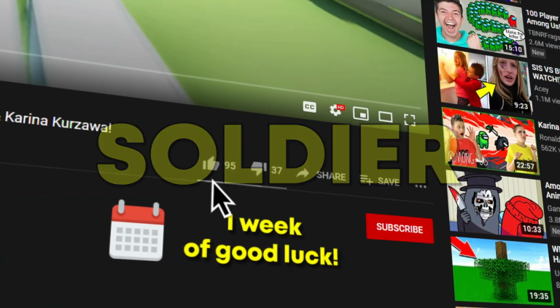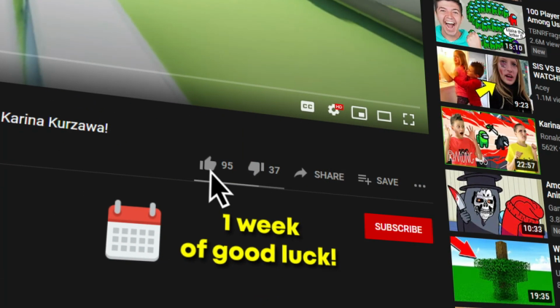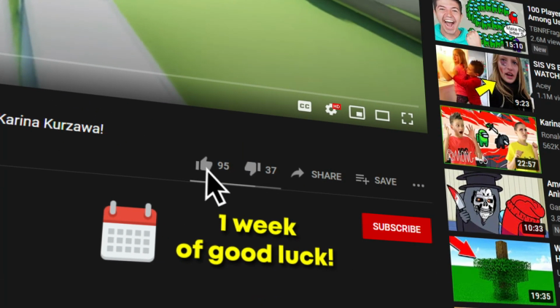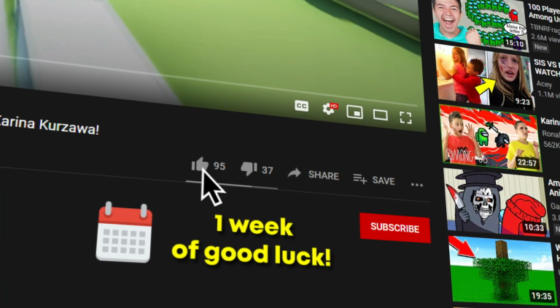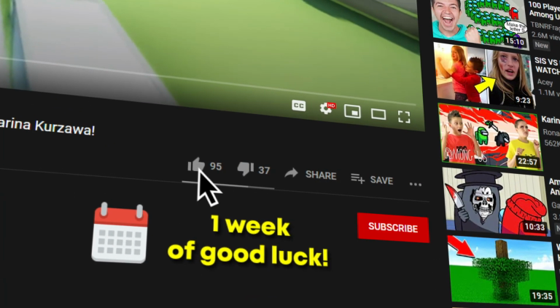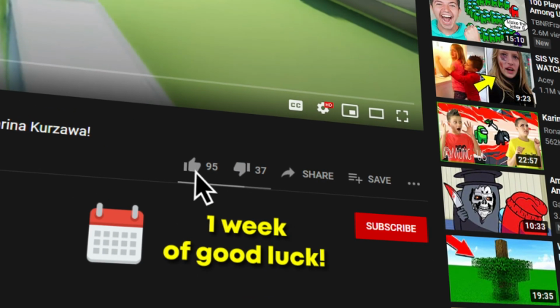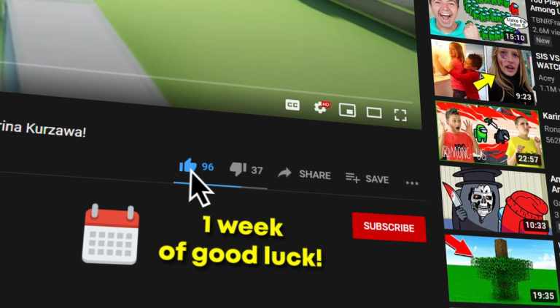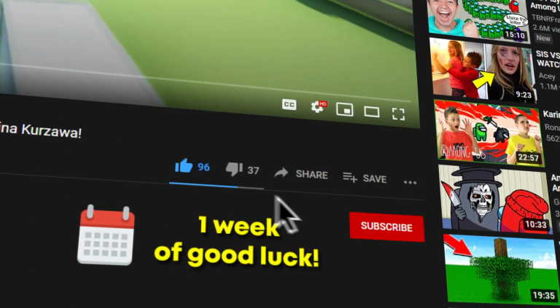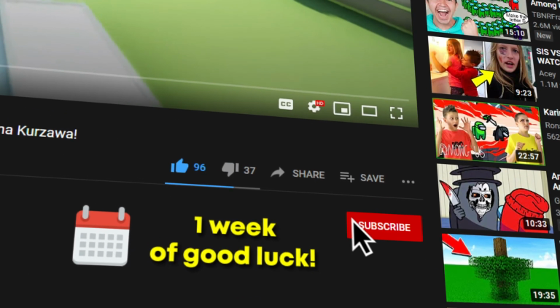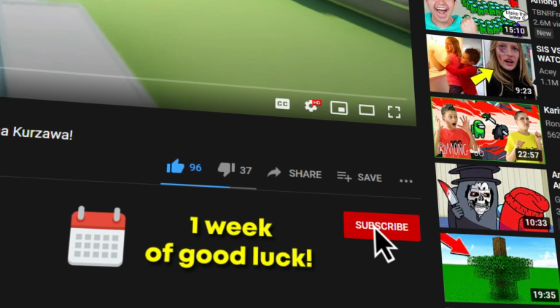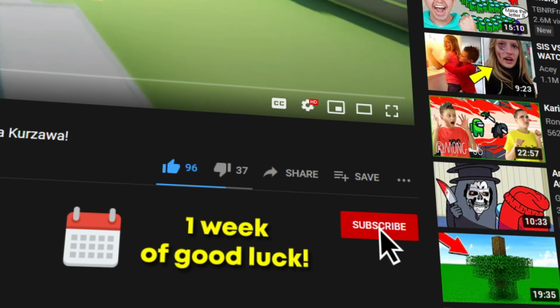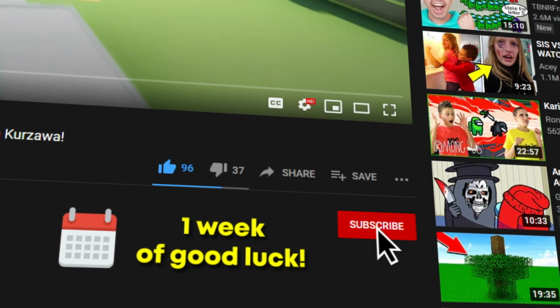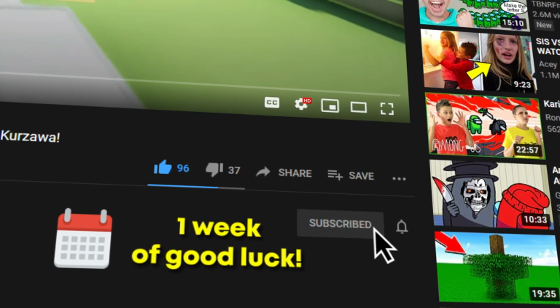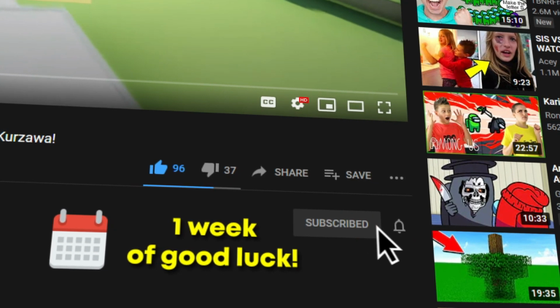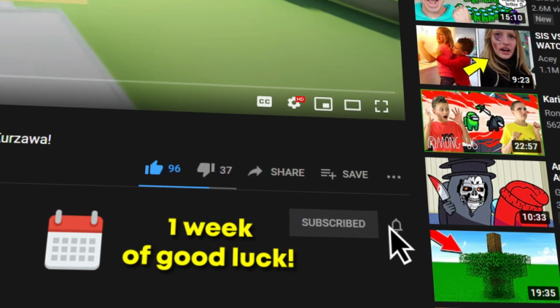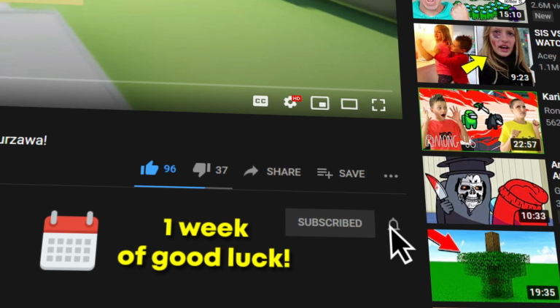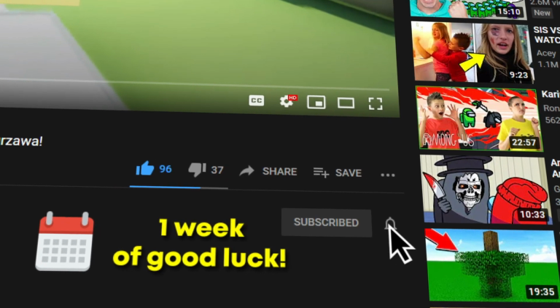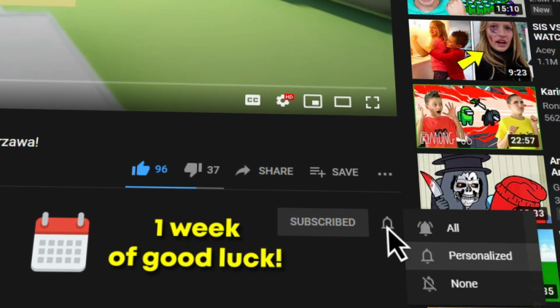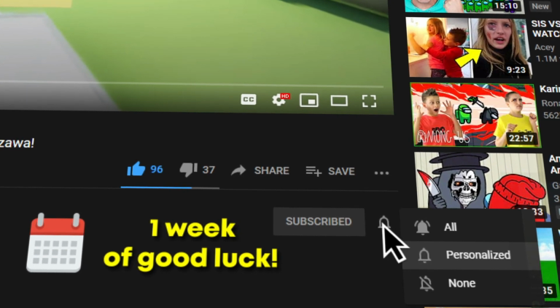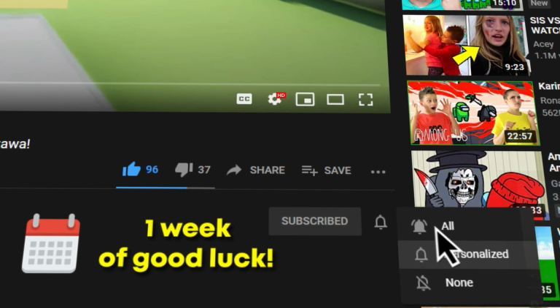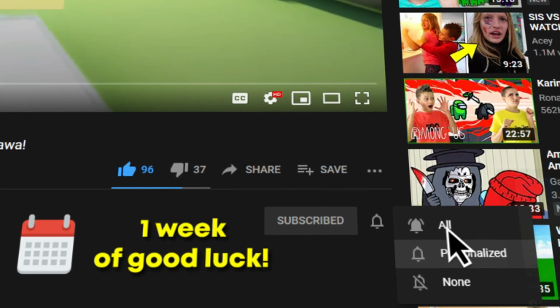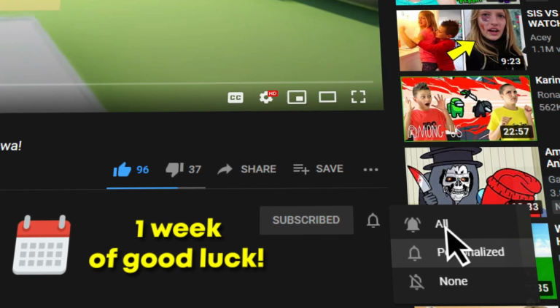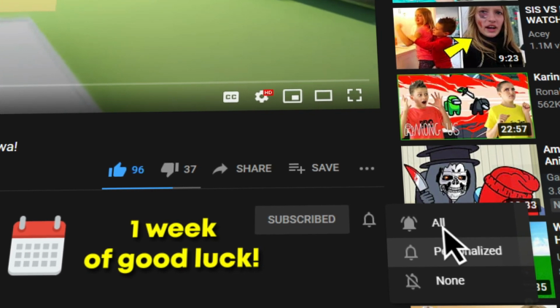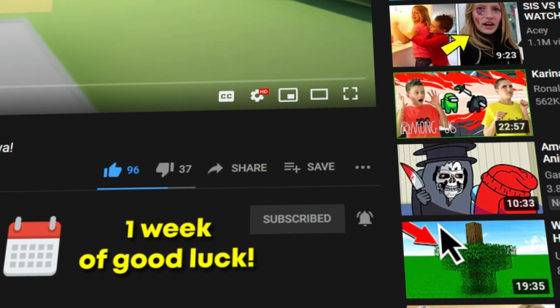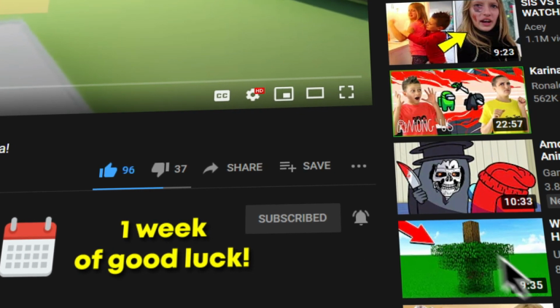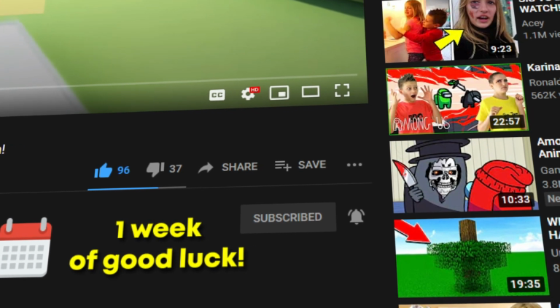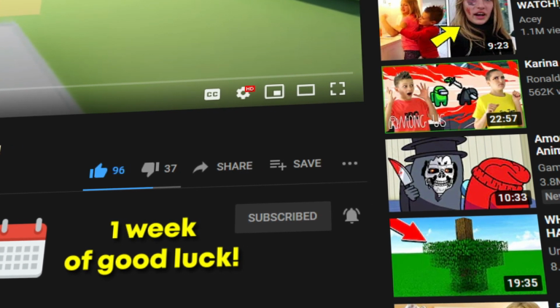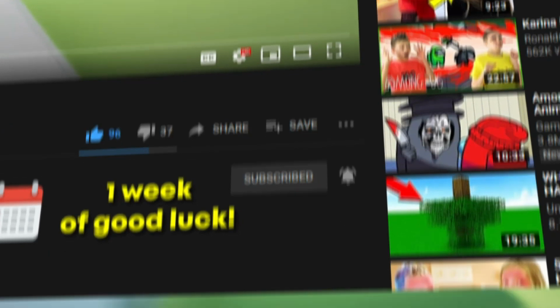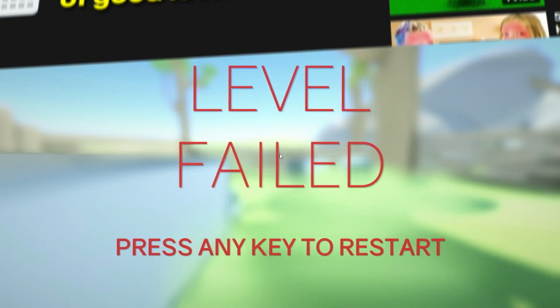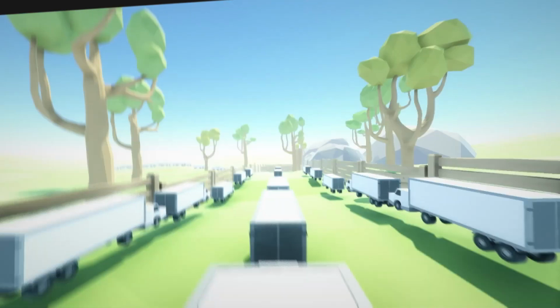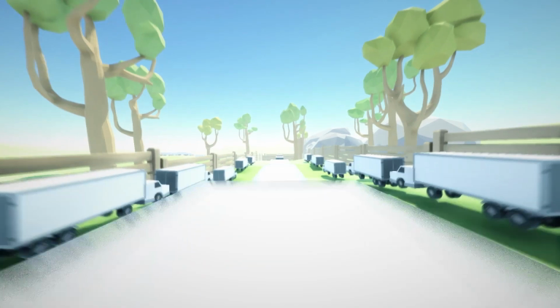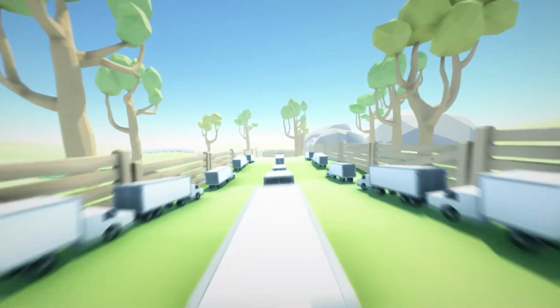Before we start, be sure to leave a like and subscribe for a week of good luck. Don't risk getting the bad luck. Trust me, it's not worth it.